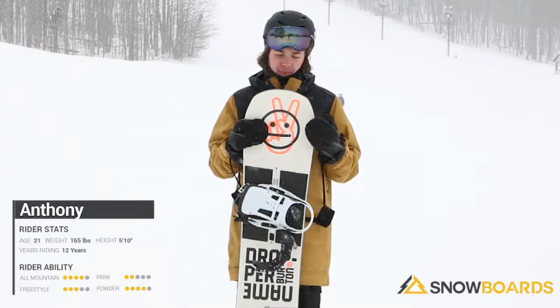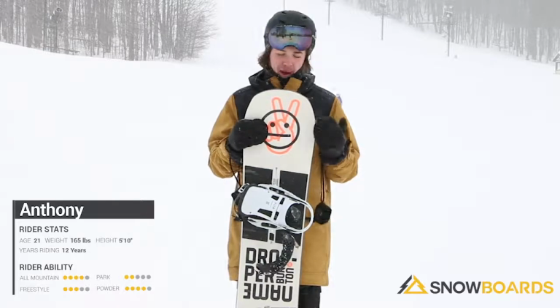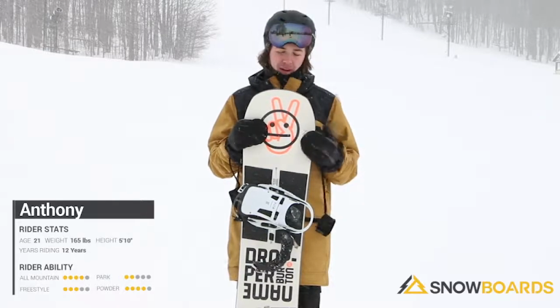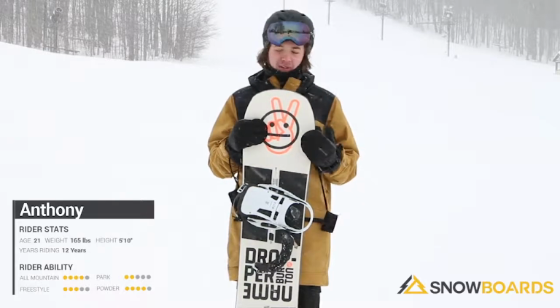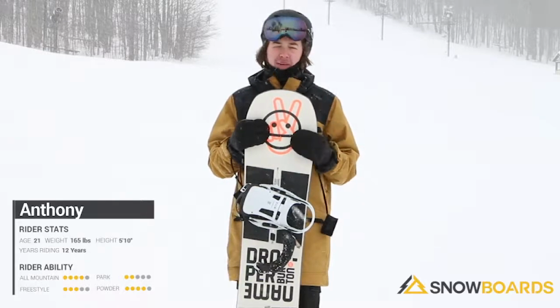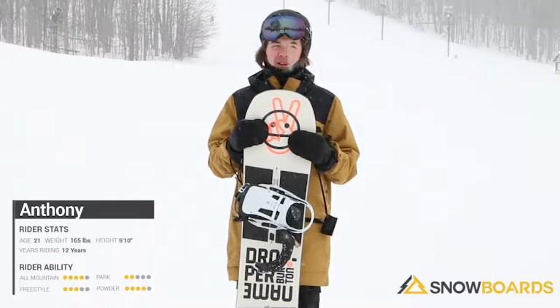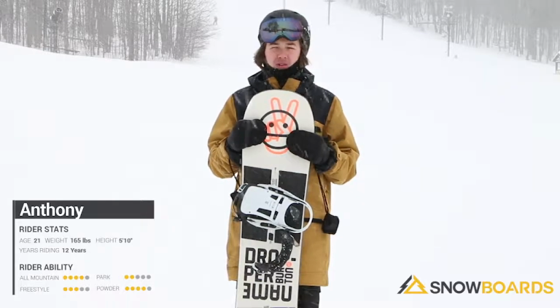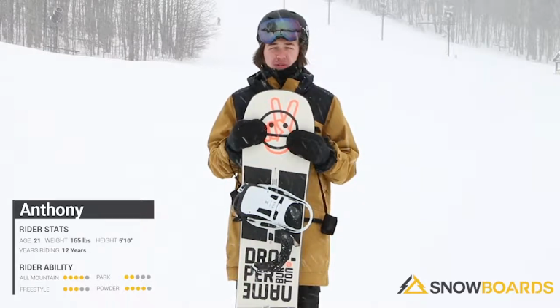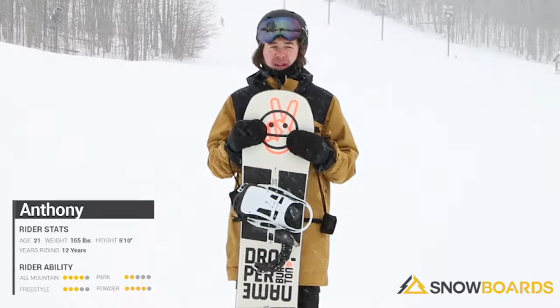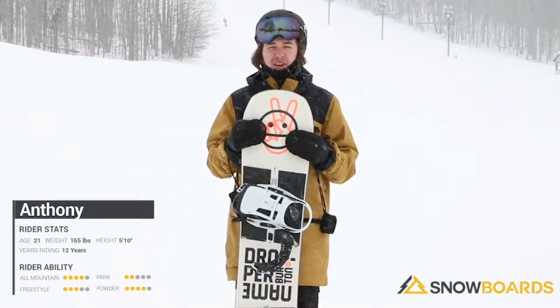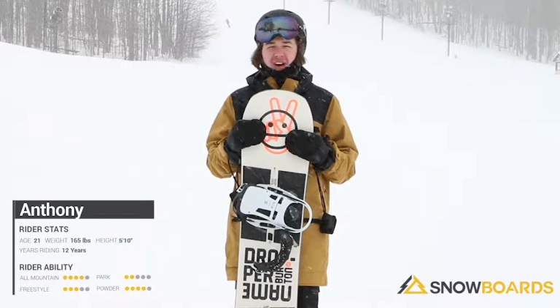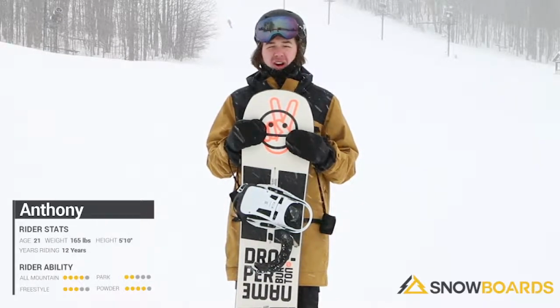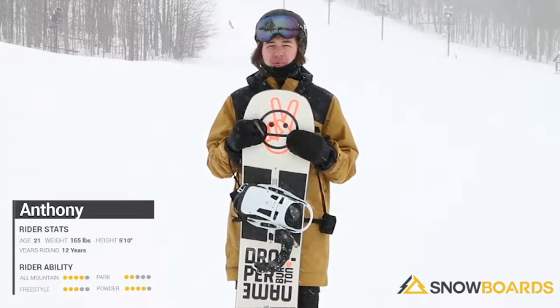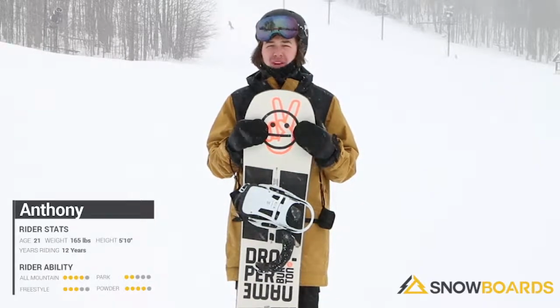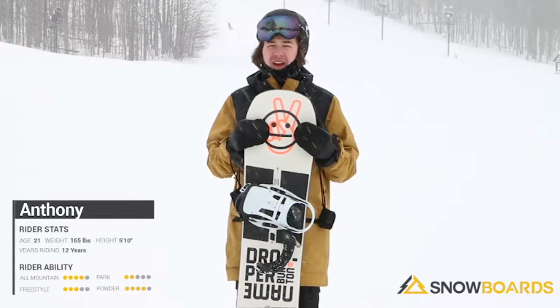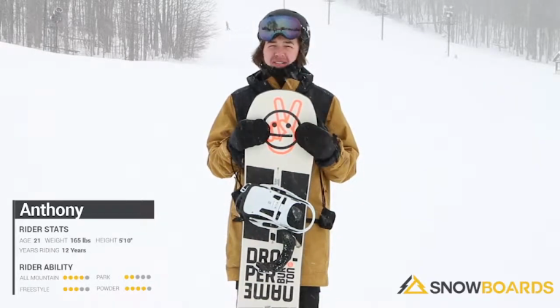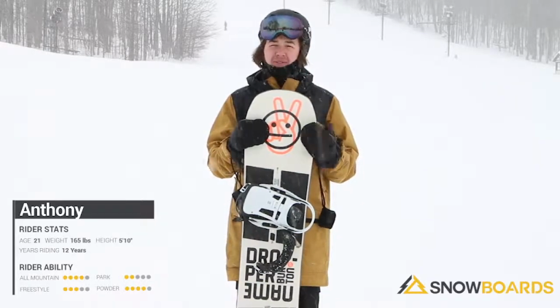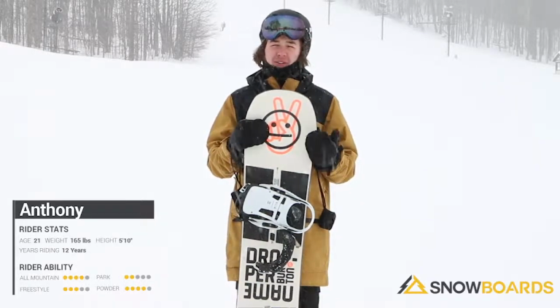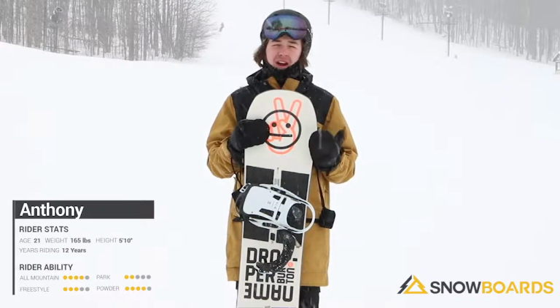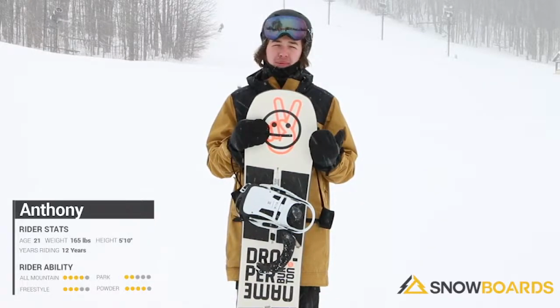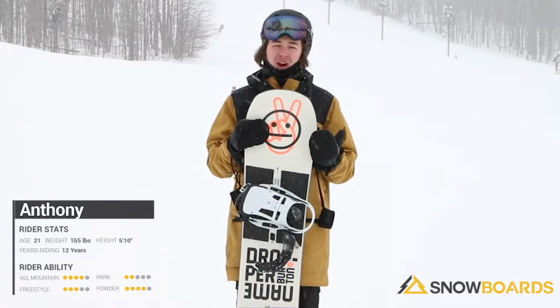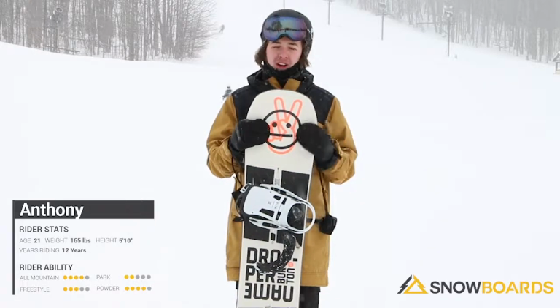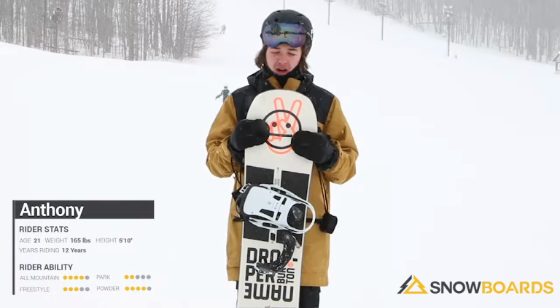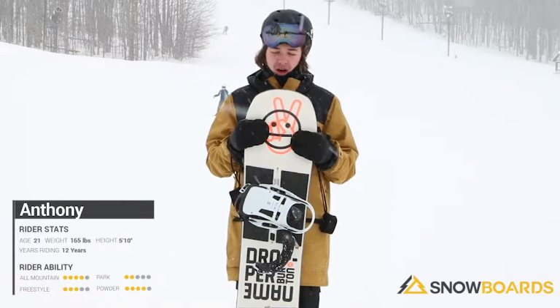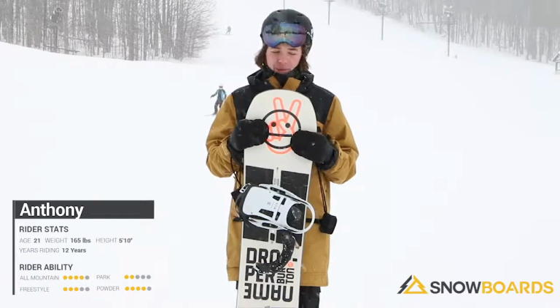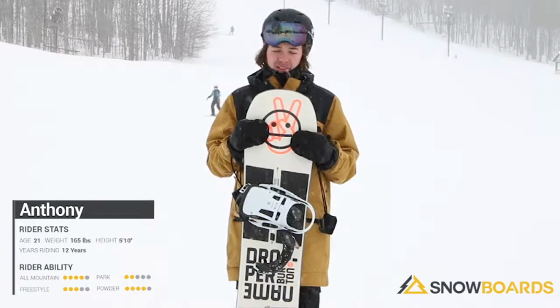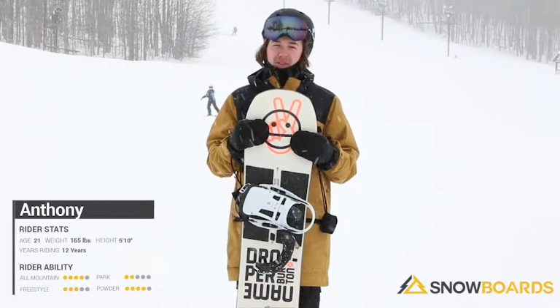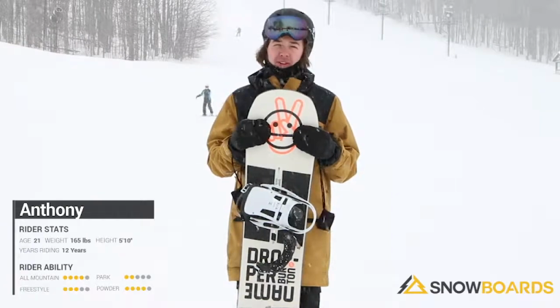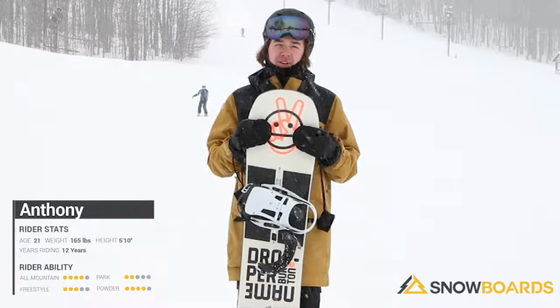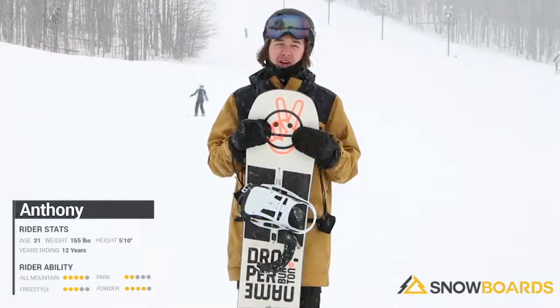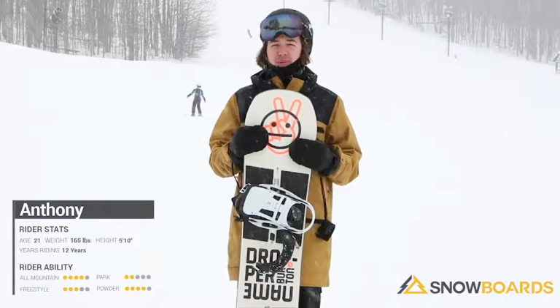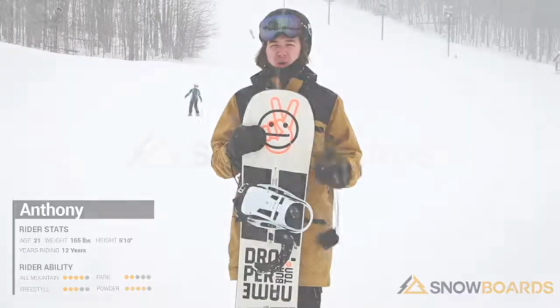I would definitely recommend this towards a beginner rider up to an advanced, definitely if you're riding park. It's definitely a very forgiving board.